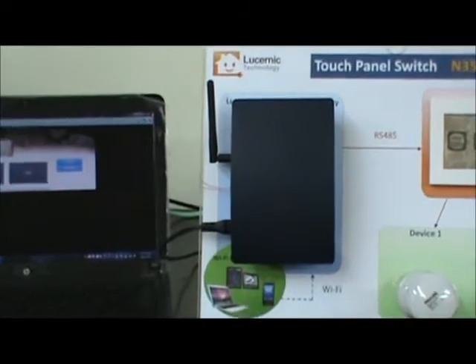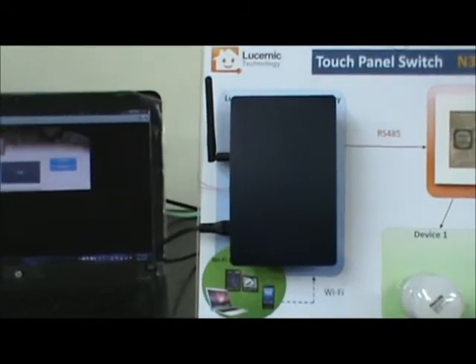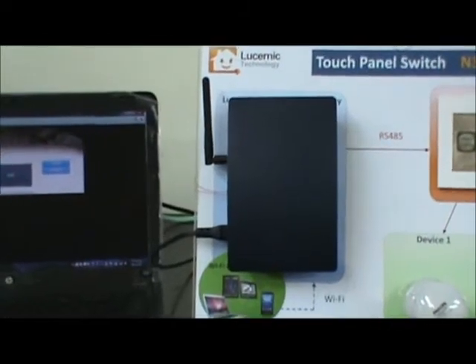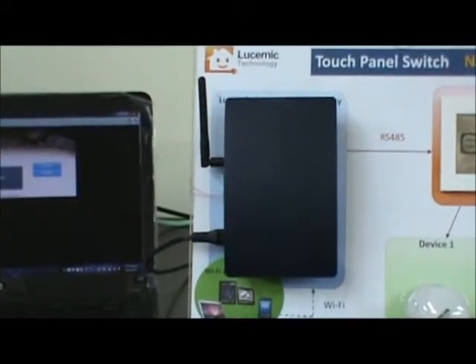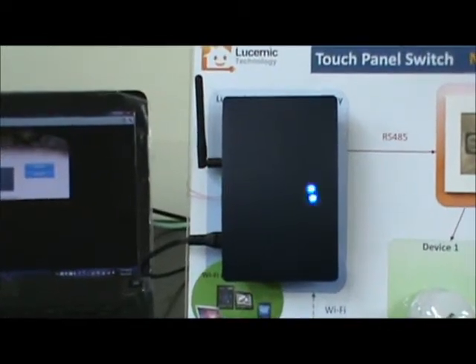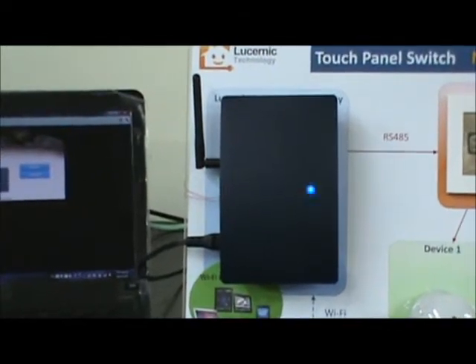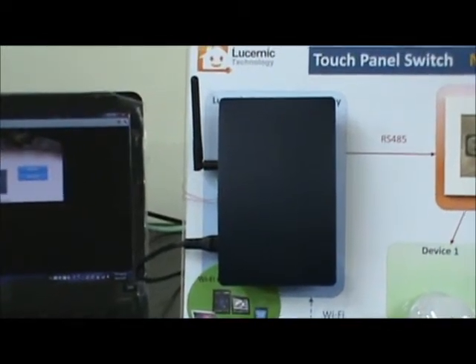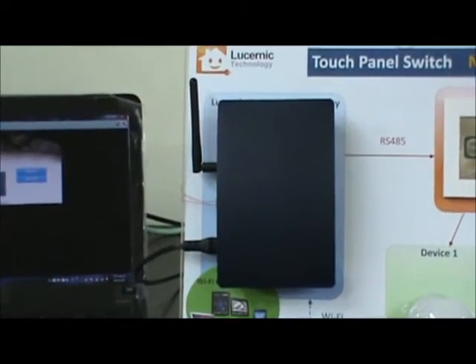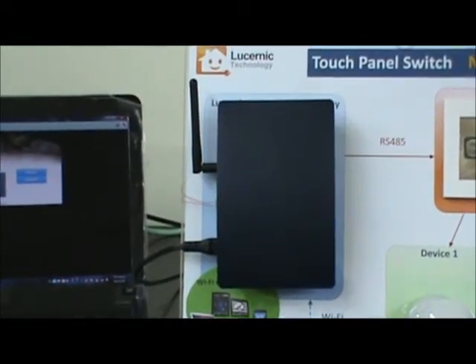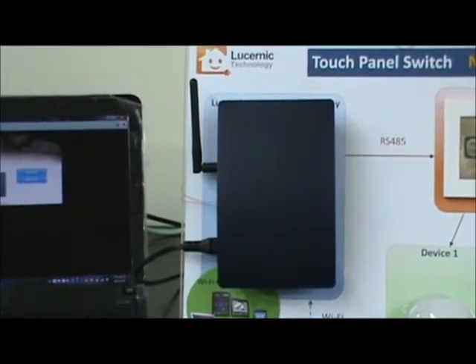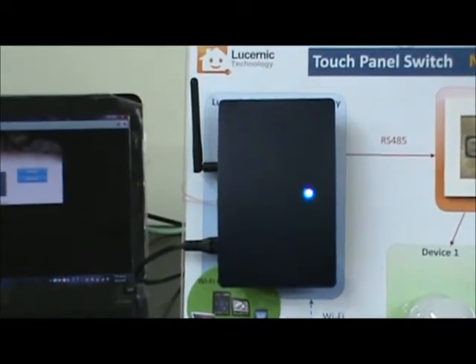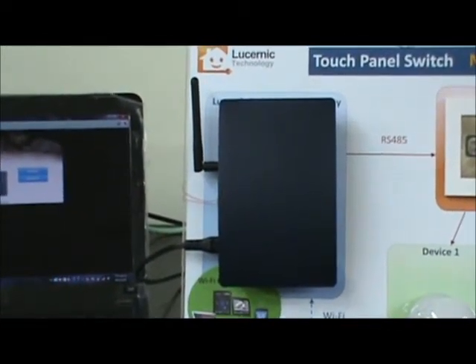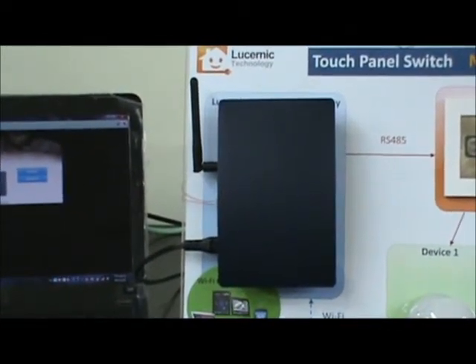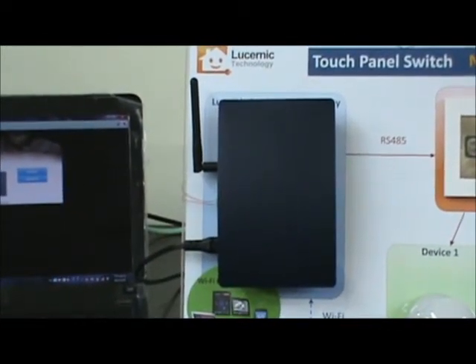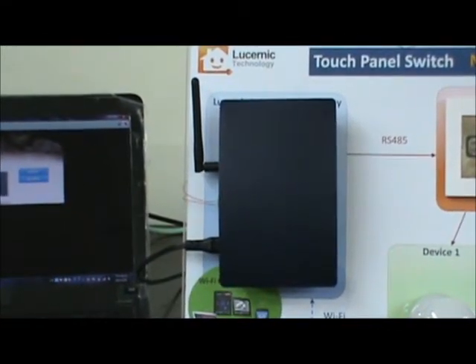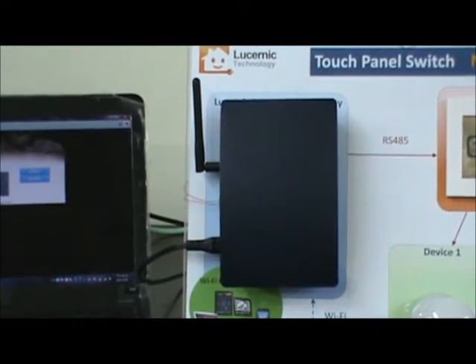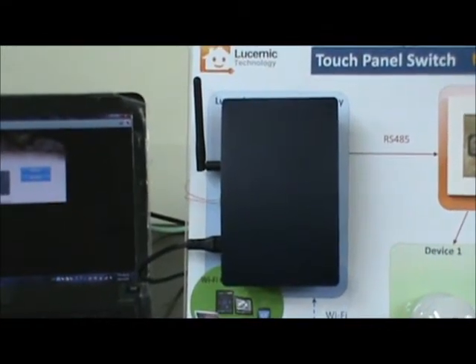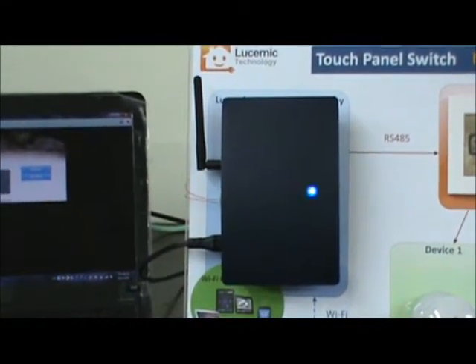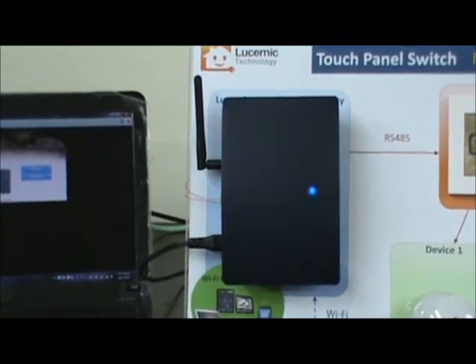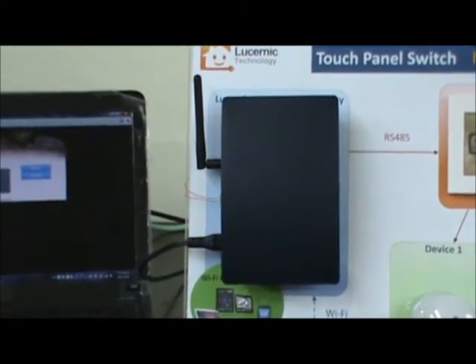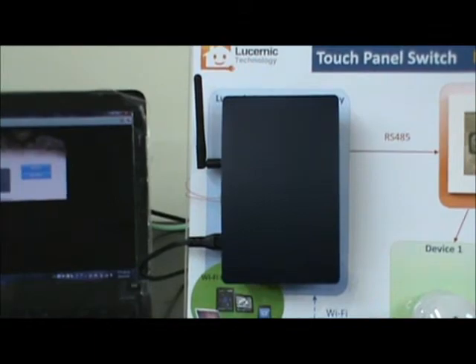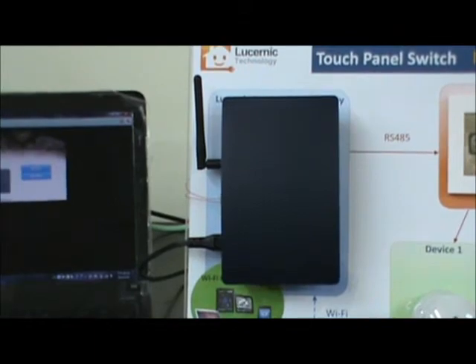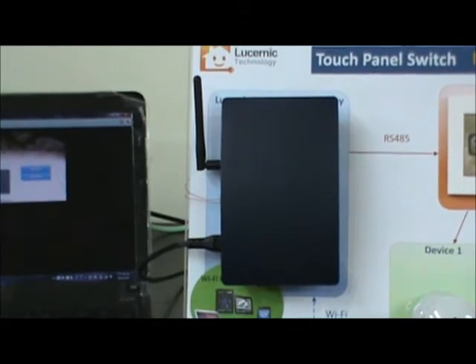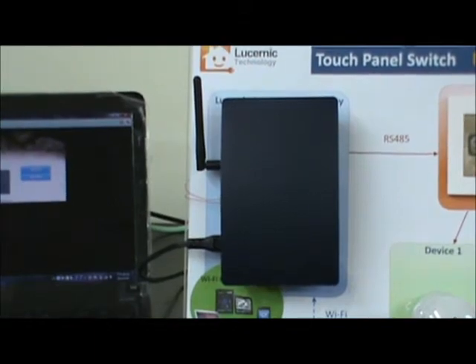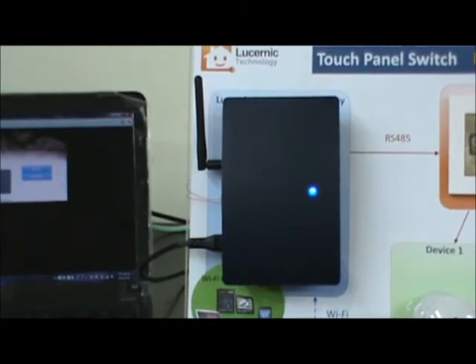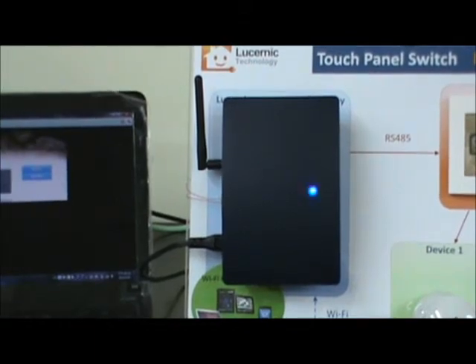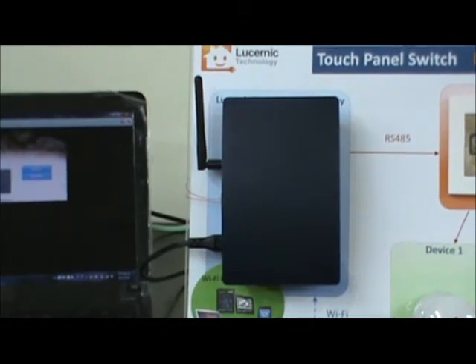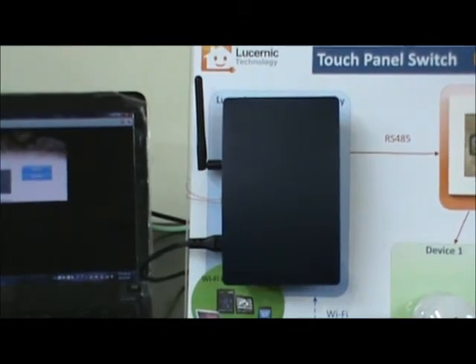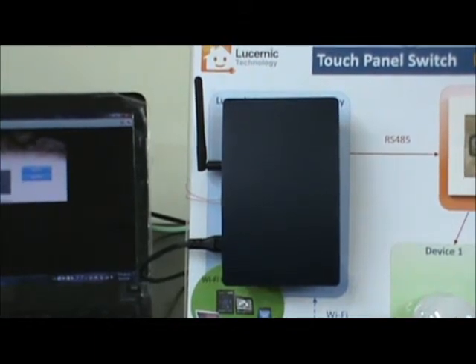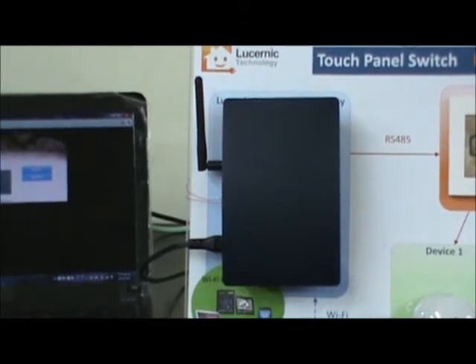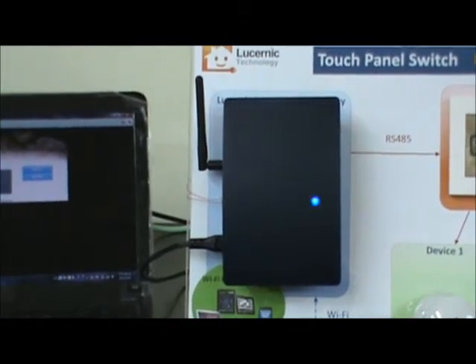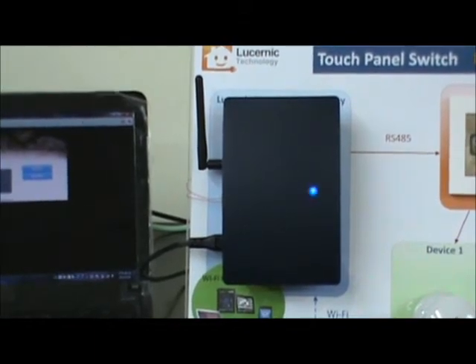Users can use their own Wi-Fi handheld devices such as smartphone, iPad, or notebook.